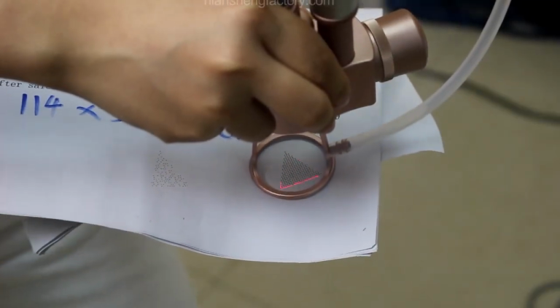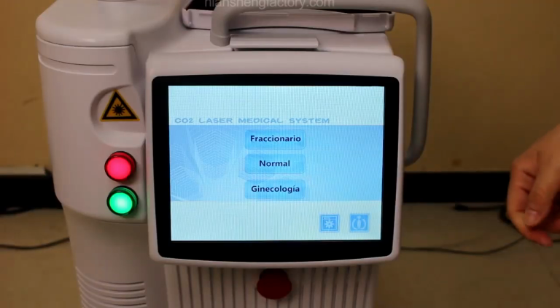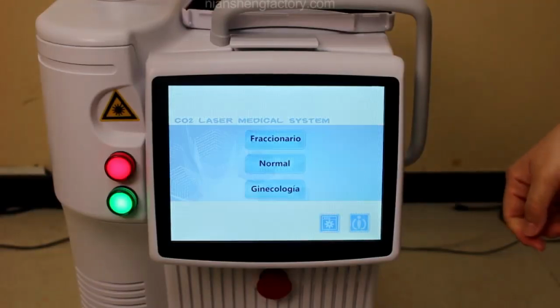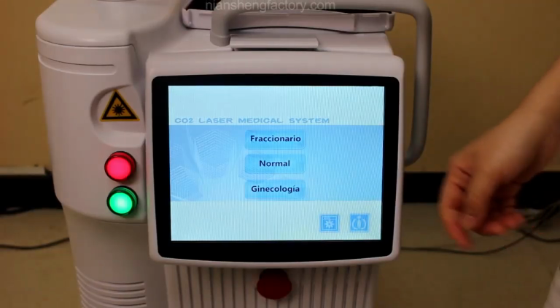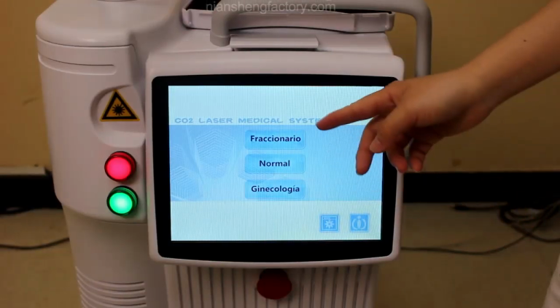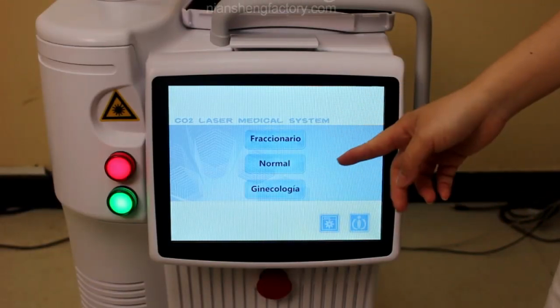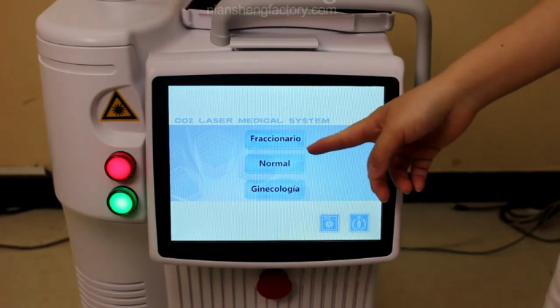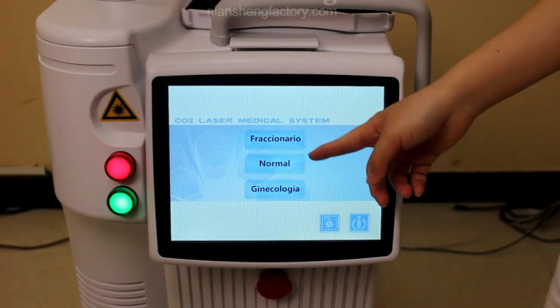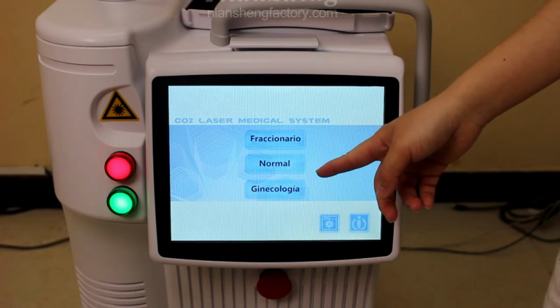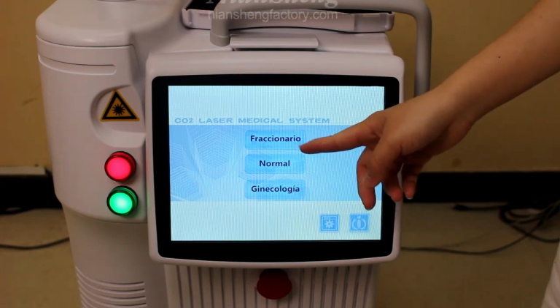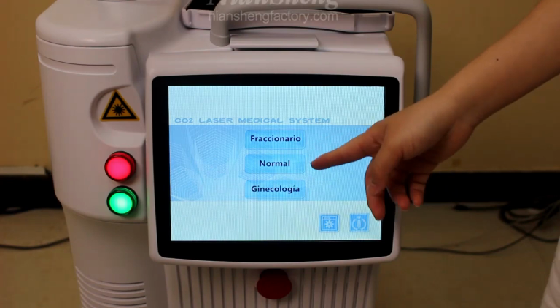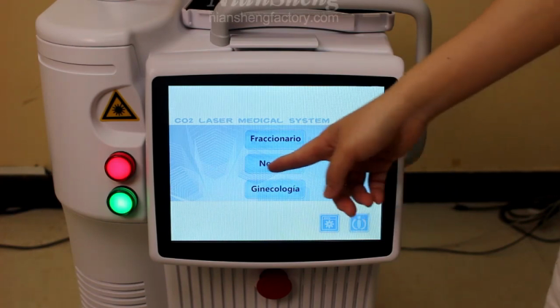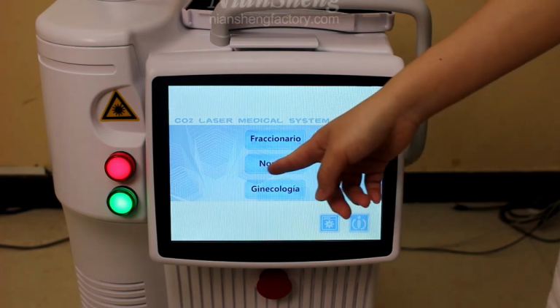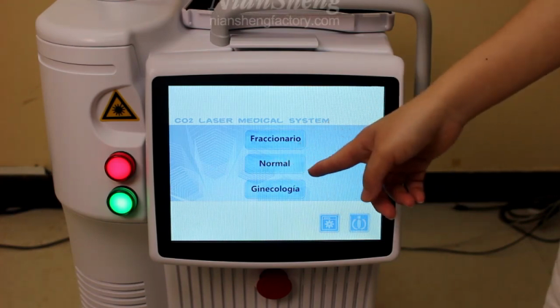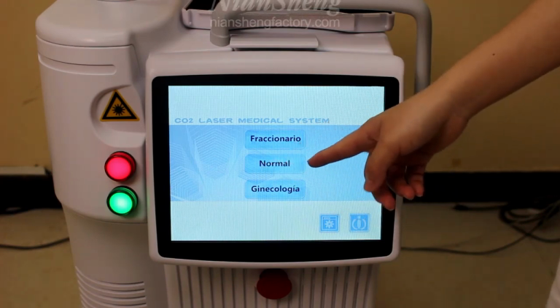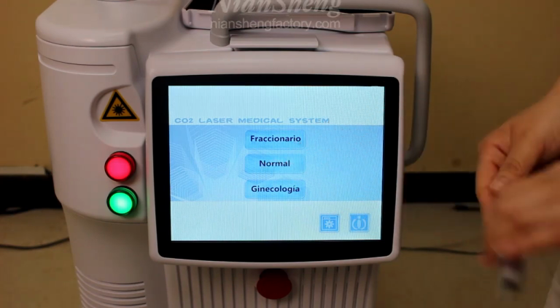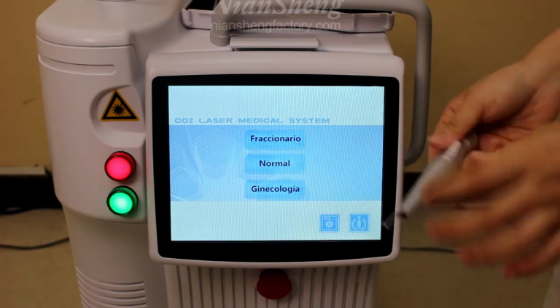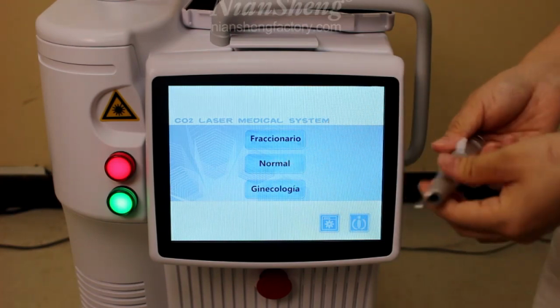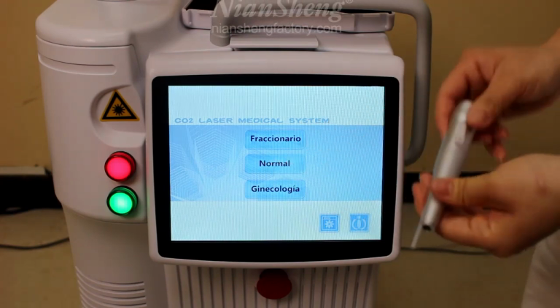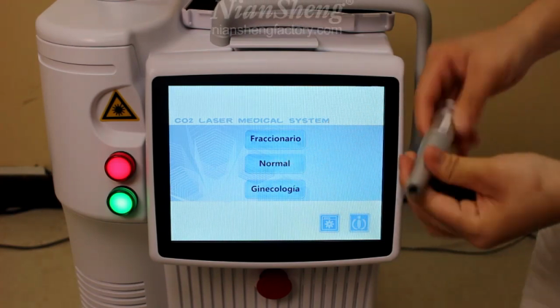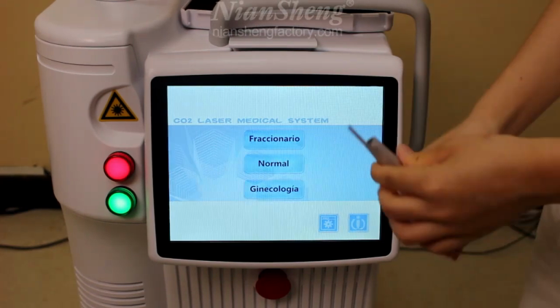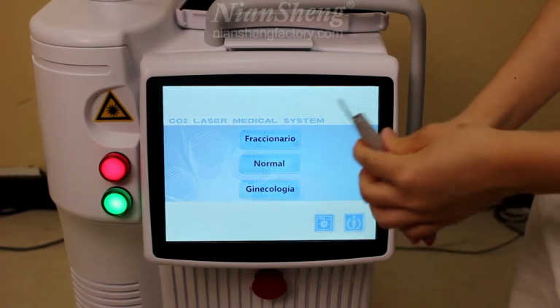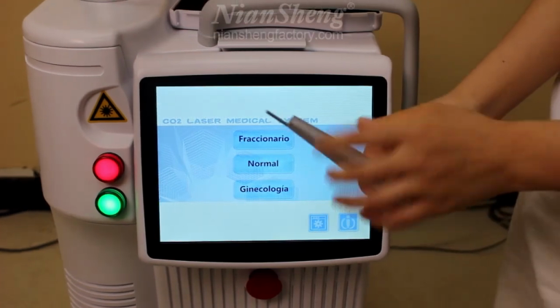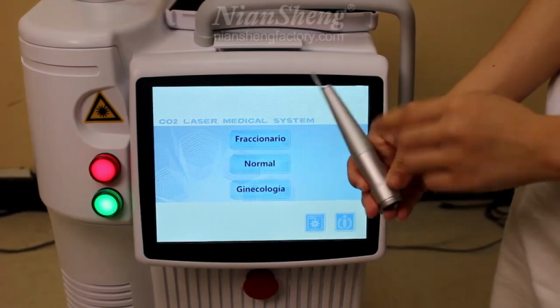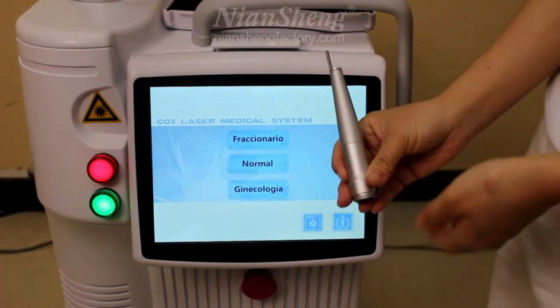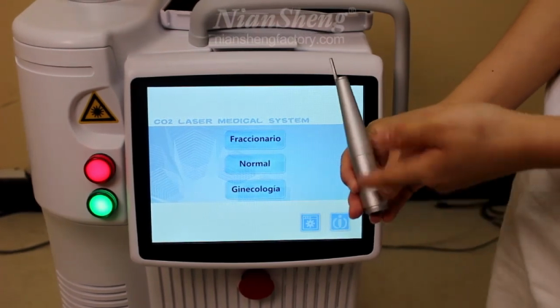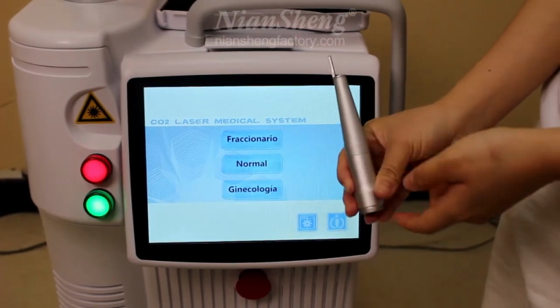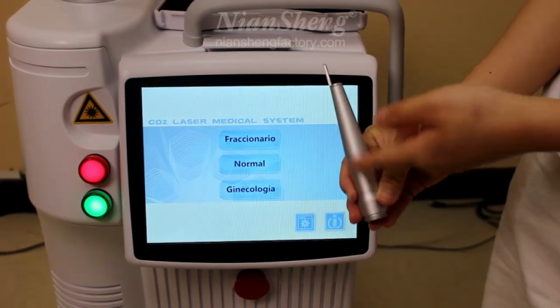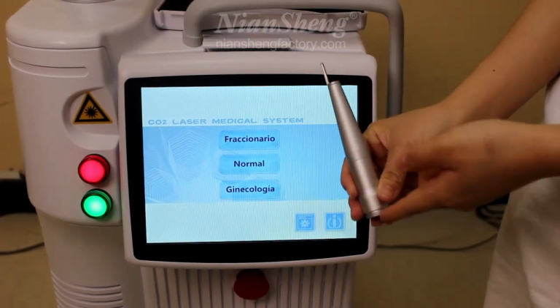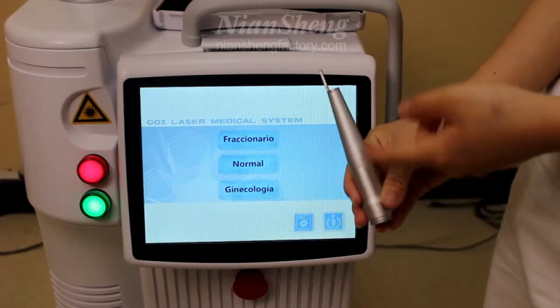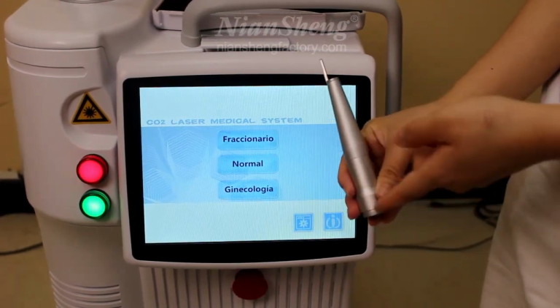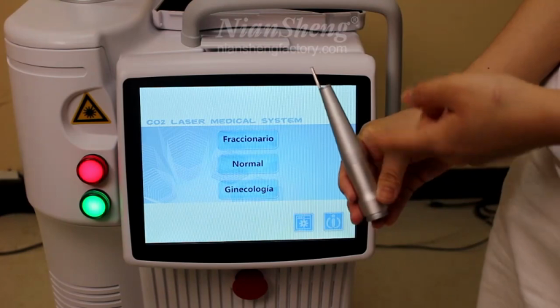Now let's enter the next interface — the Normal mode, which means we use this for routine treatments.